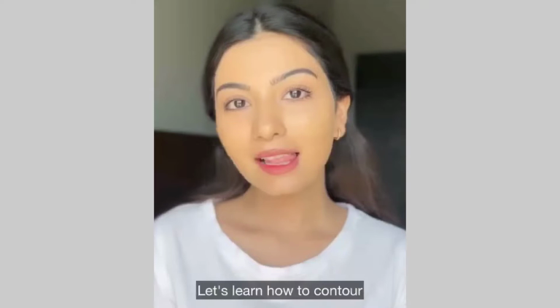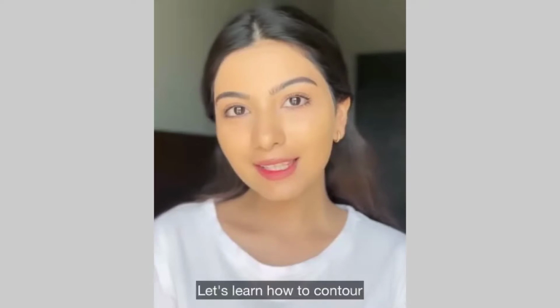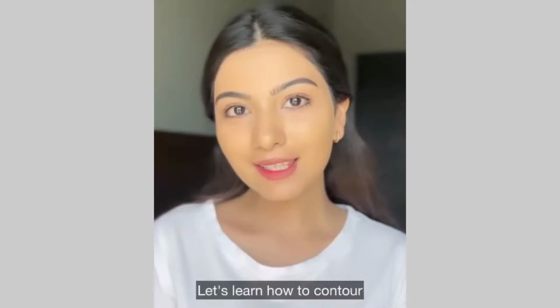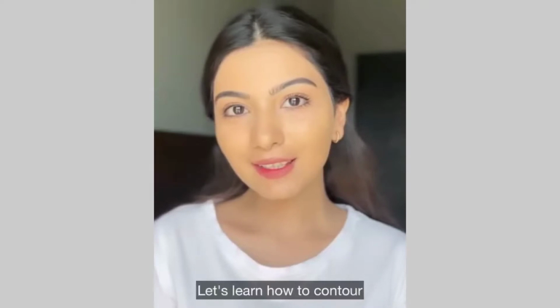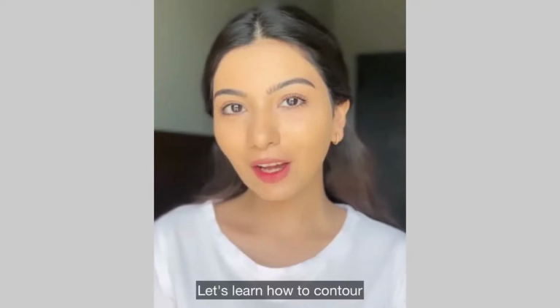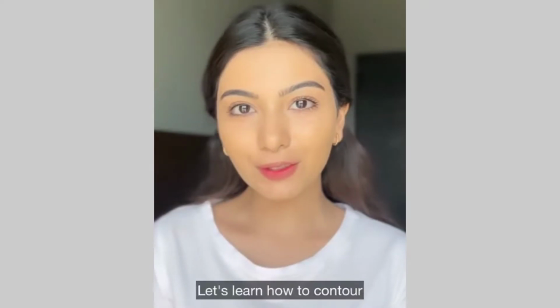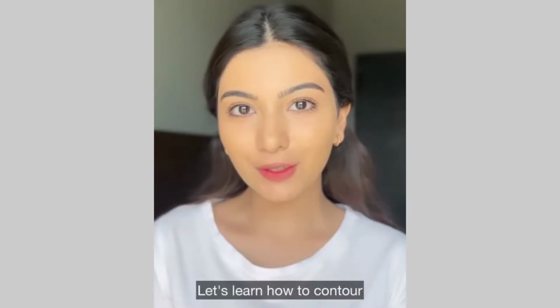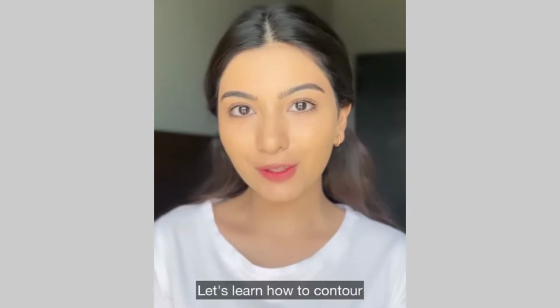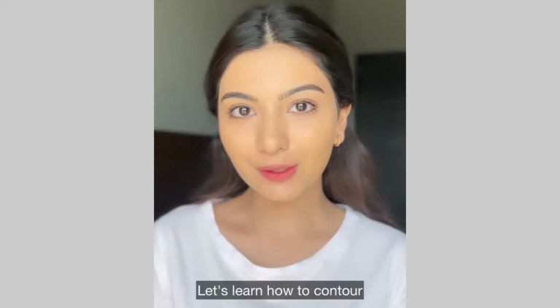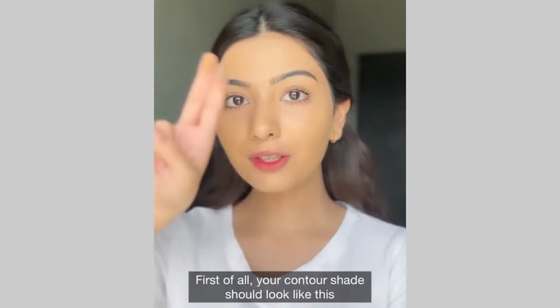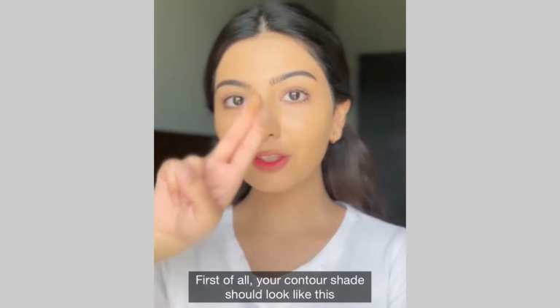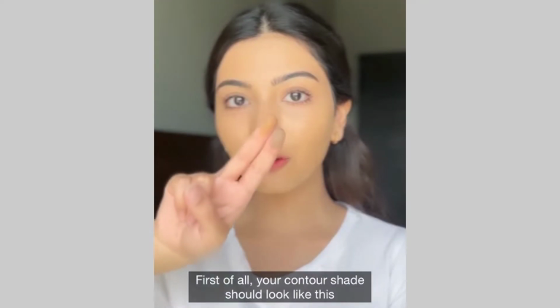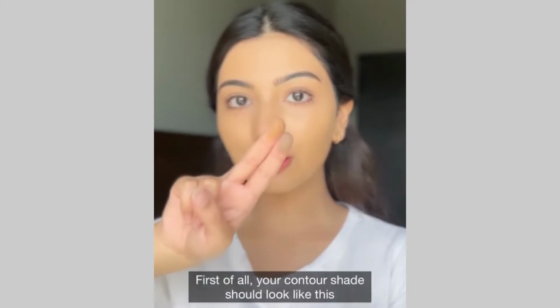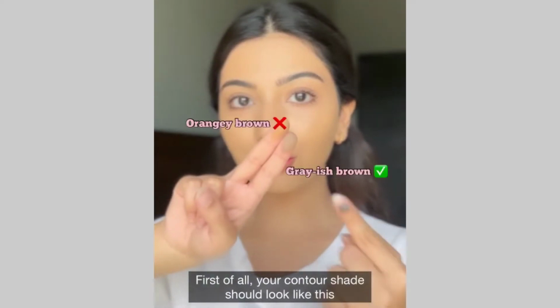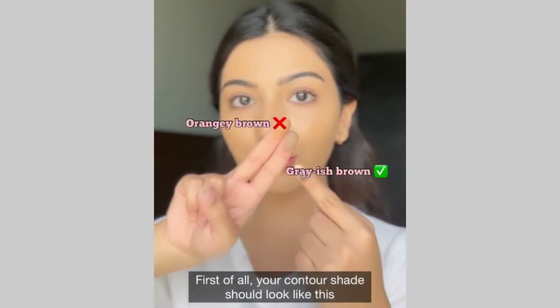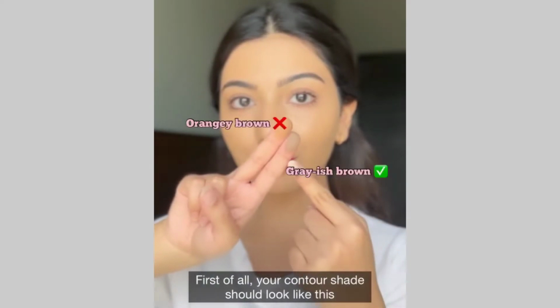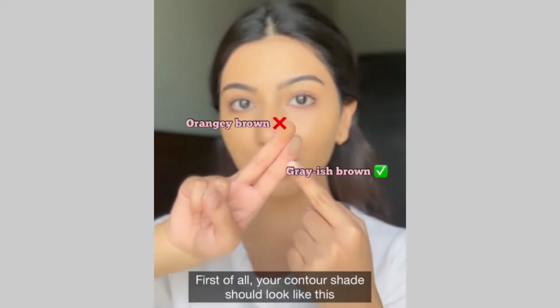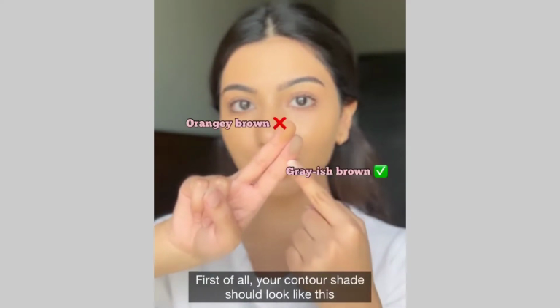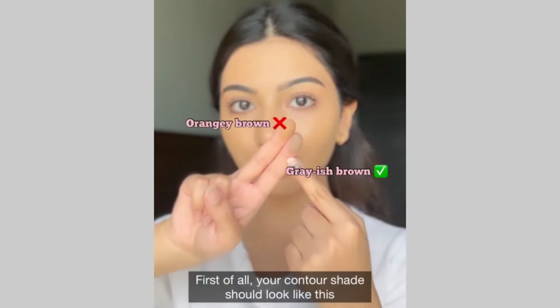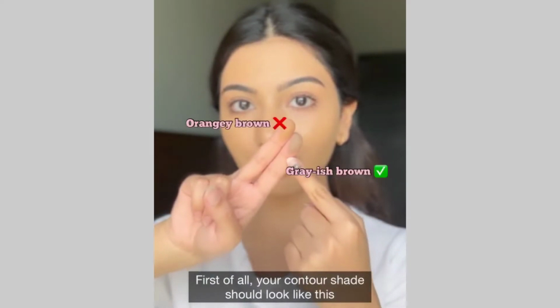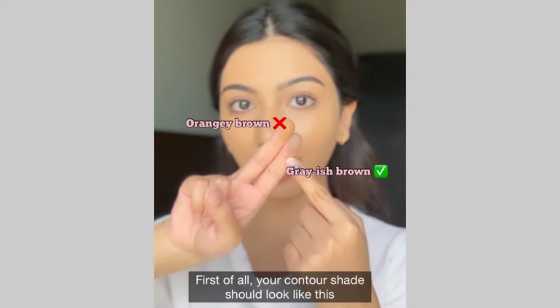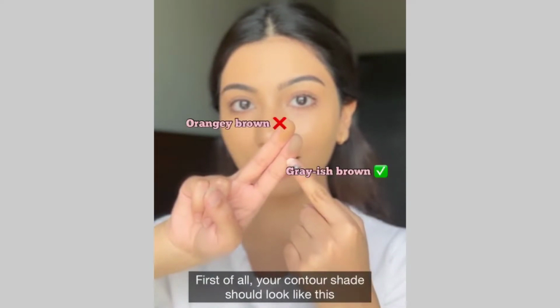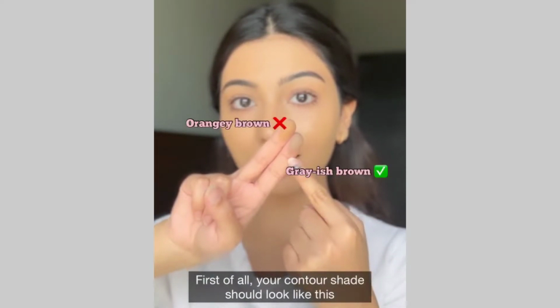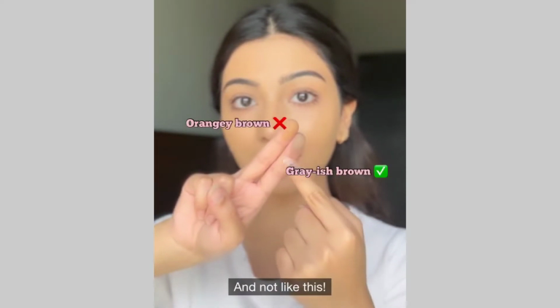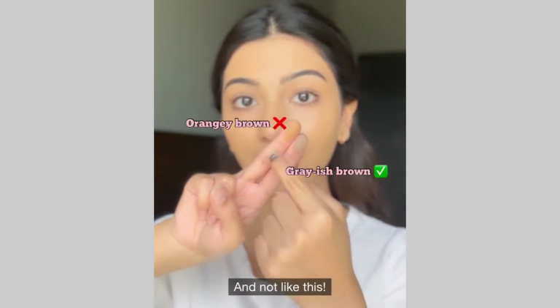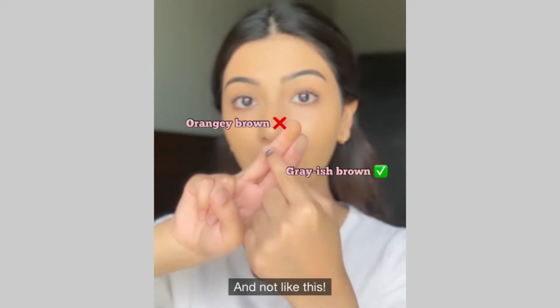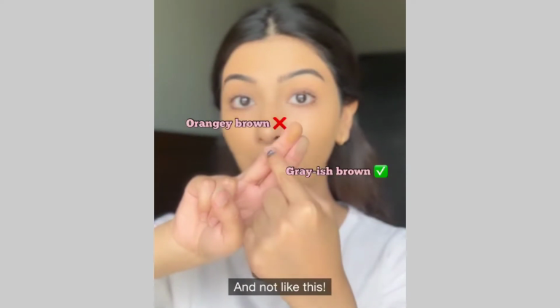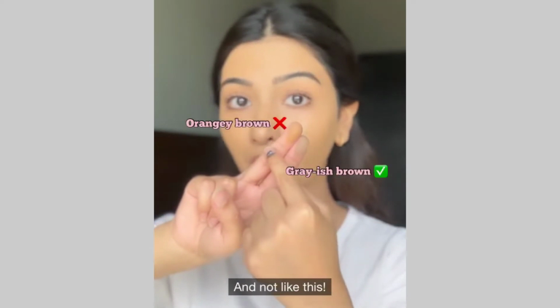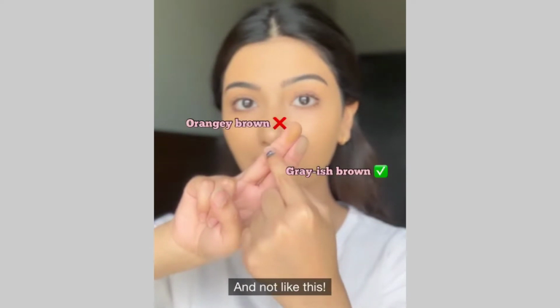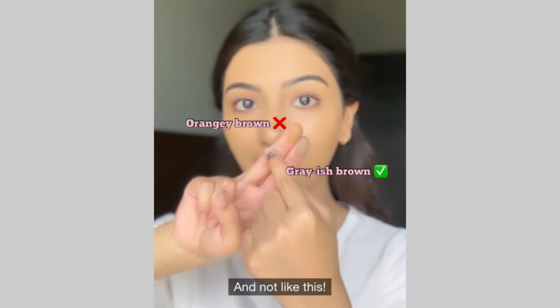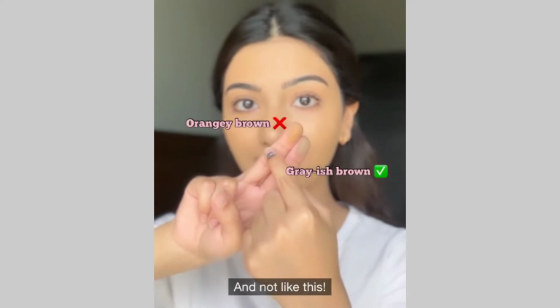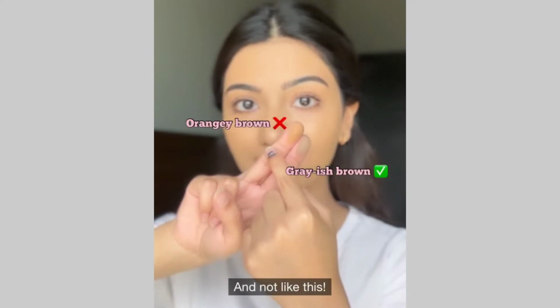Let's learn how to contour. First of all, your contour shade should look like this and not like this.